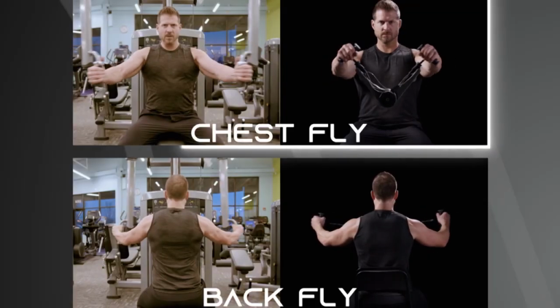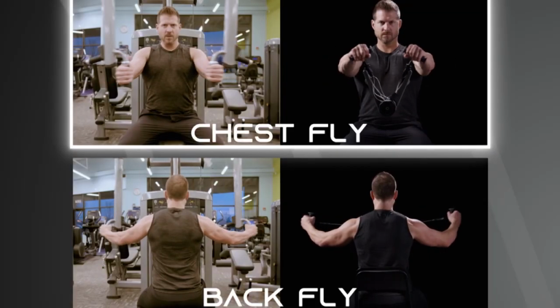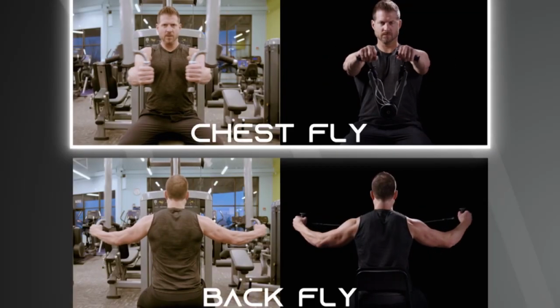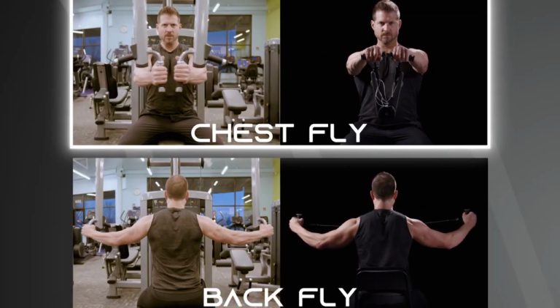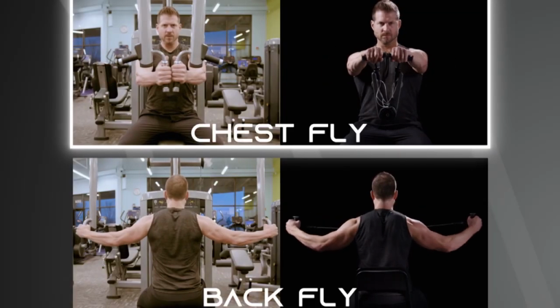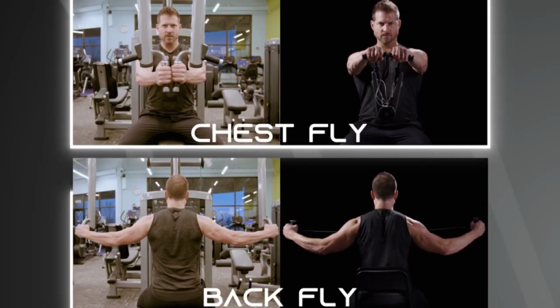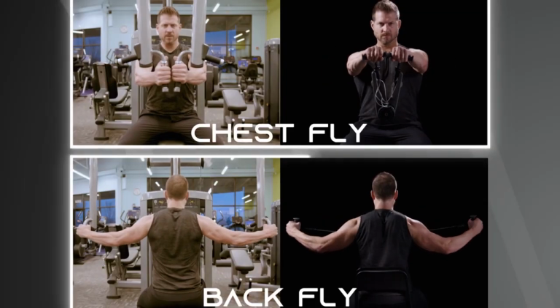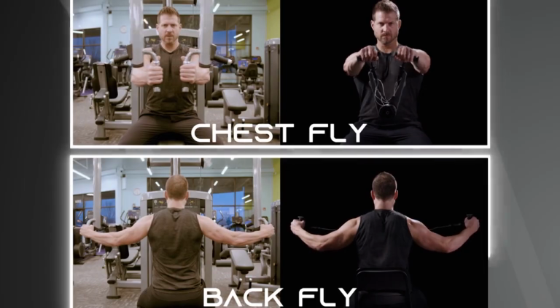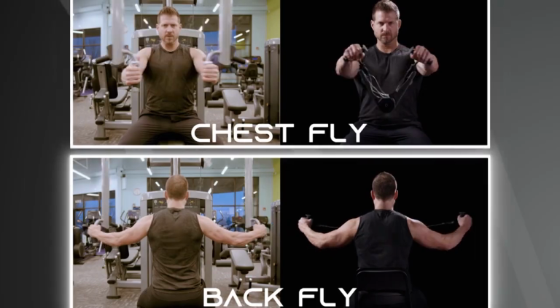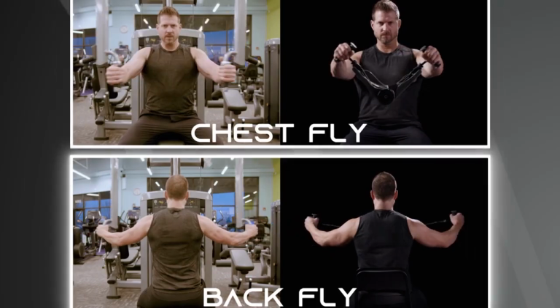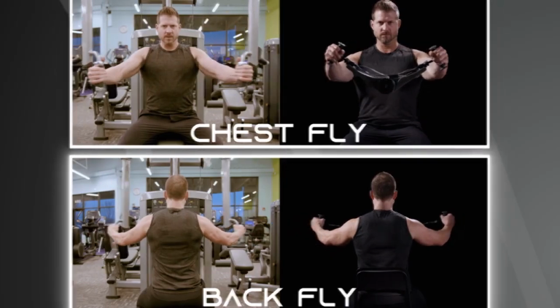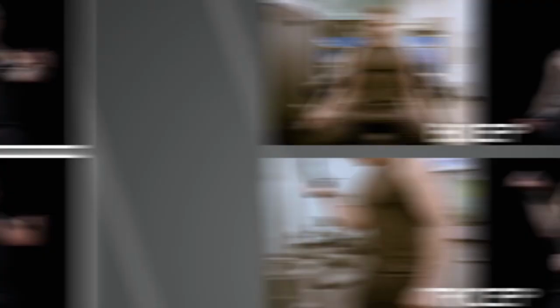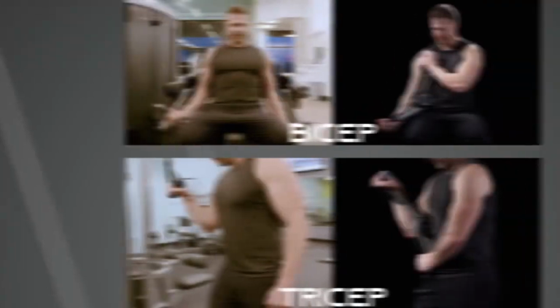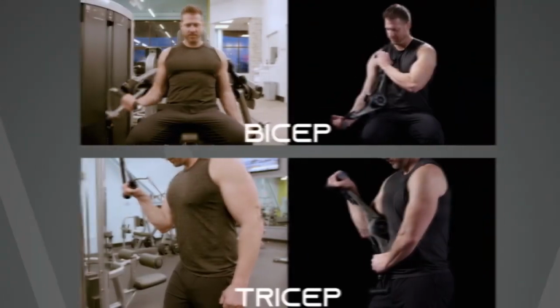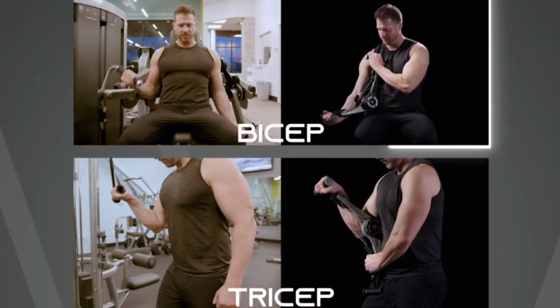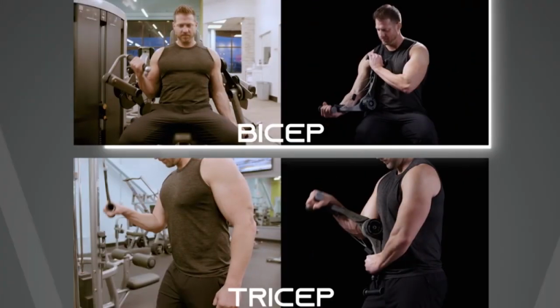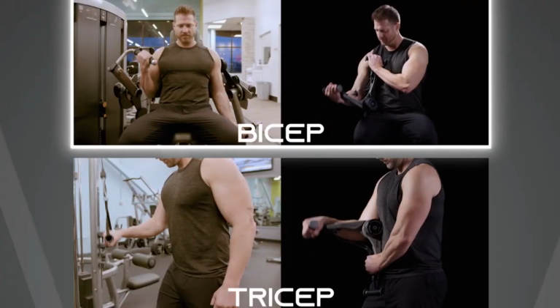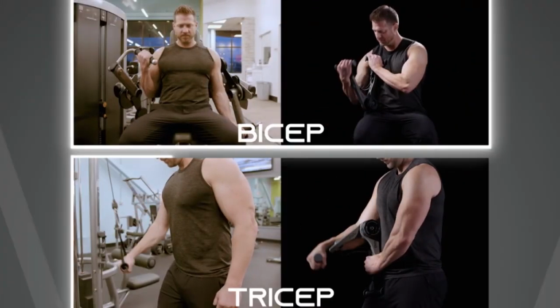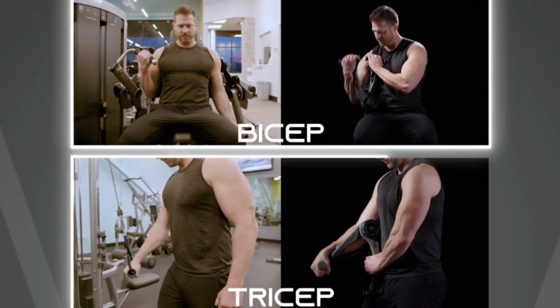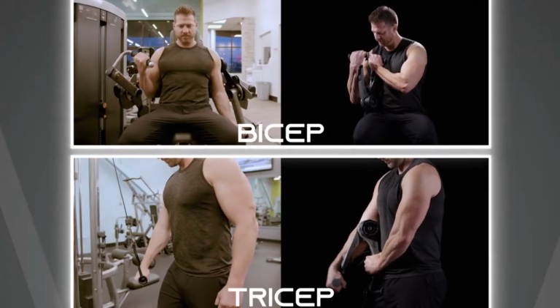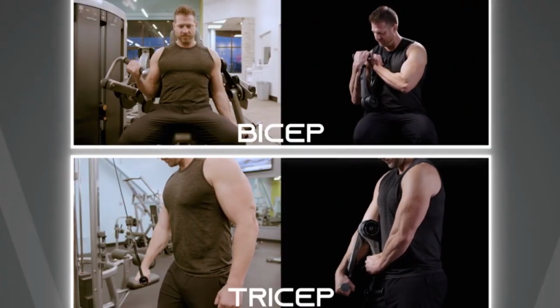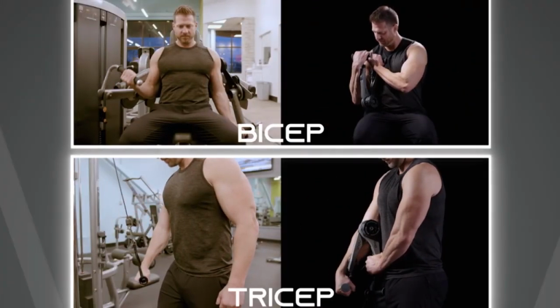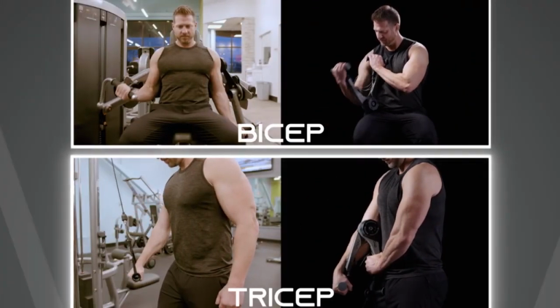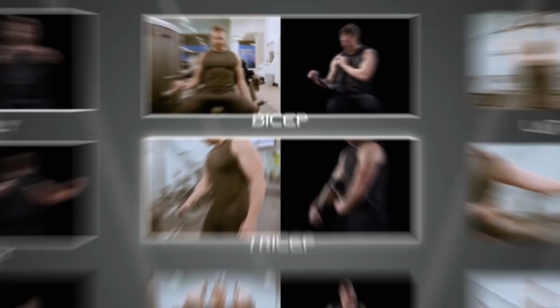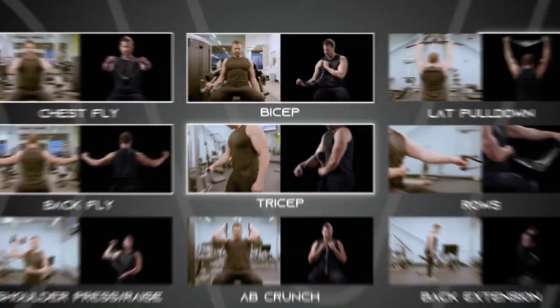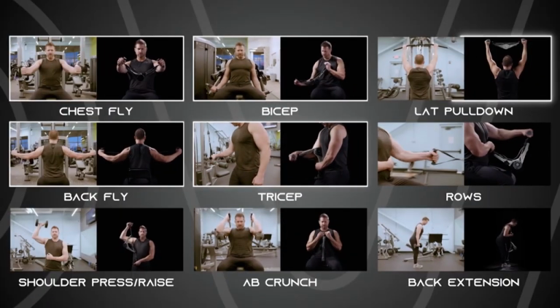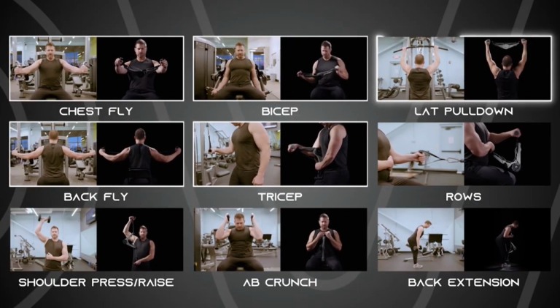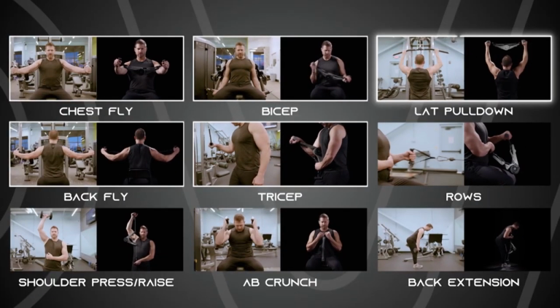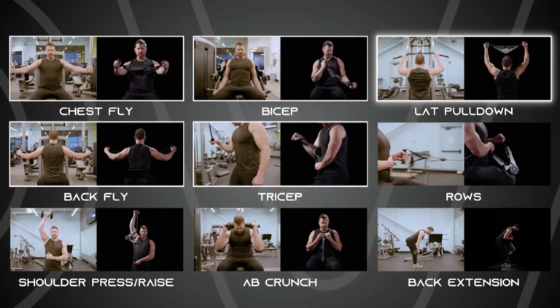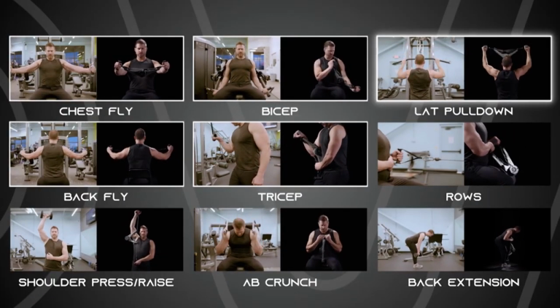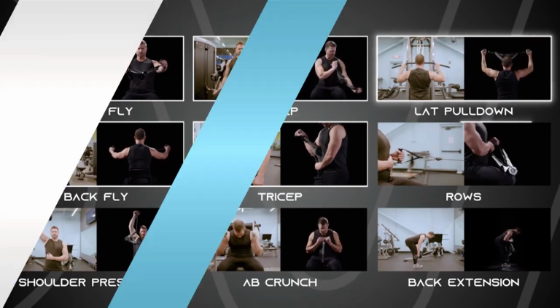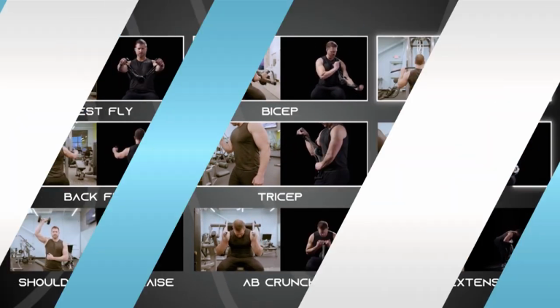Abdominal, chest, back, arm, glute, and leg workouts can help you achieve your fitness goals.